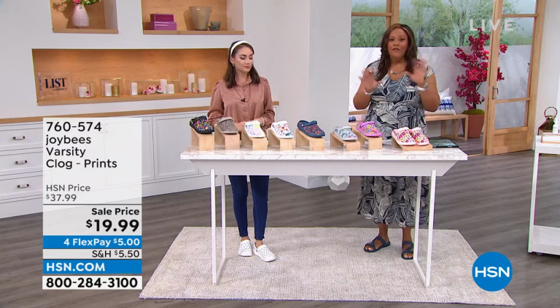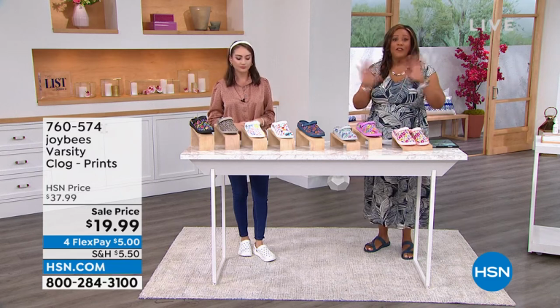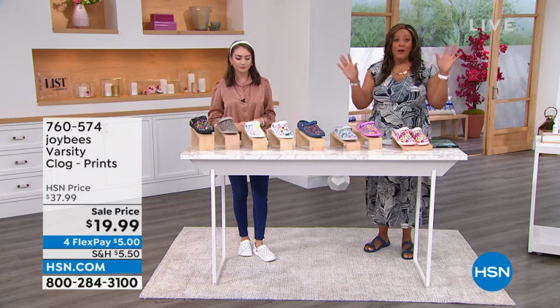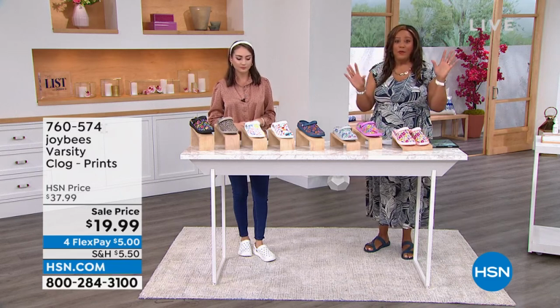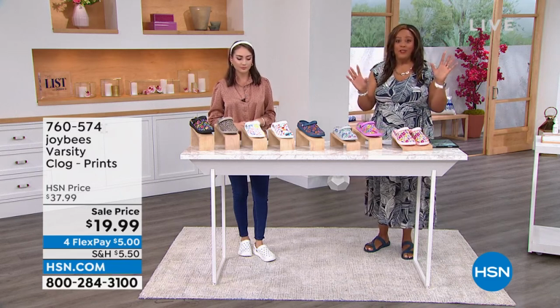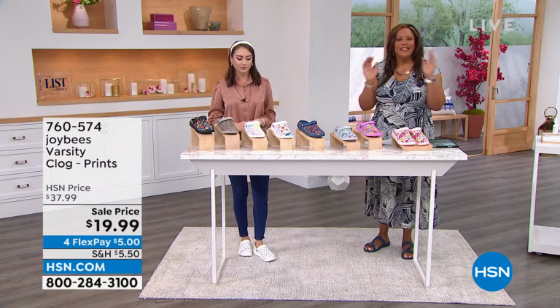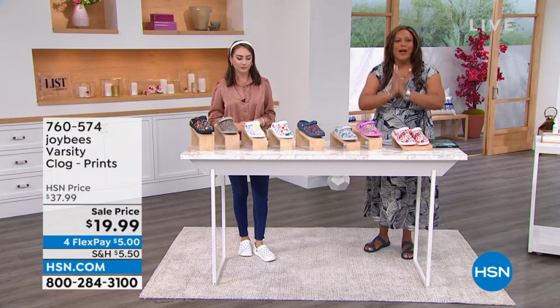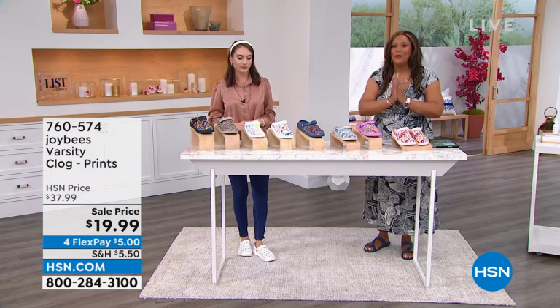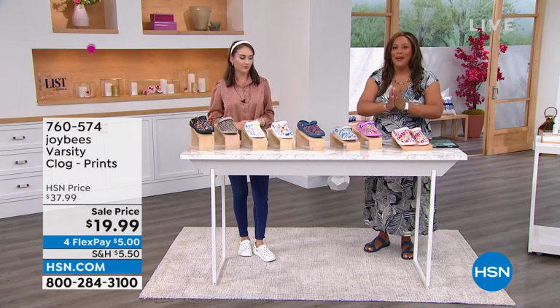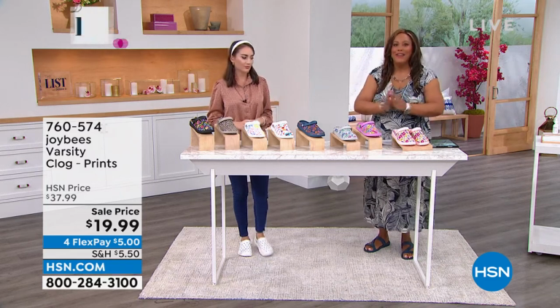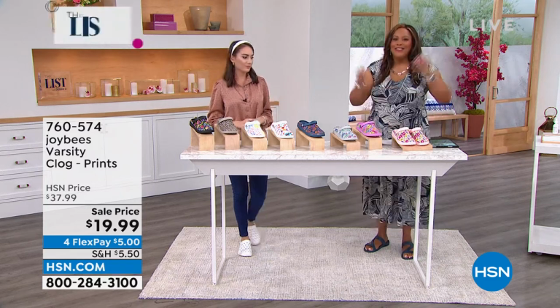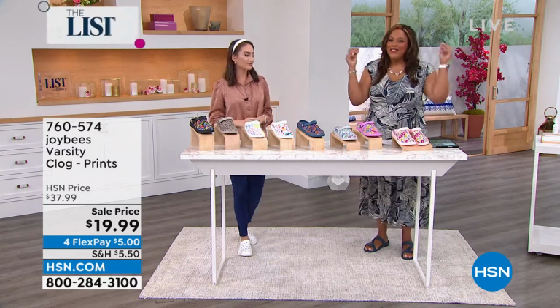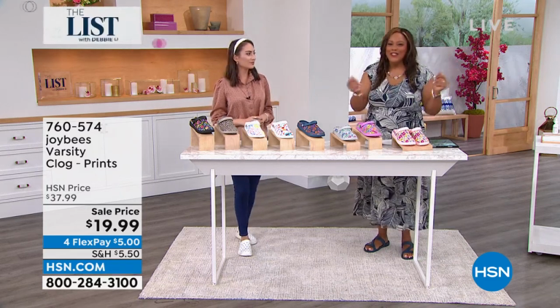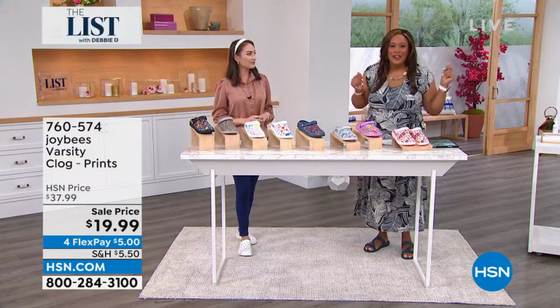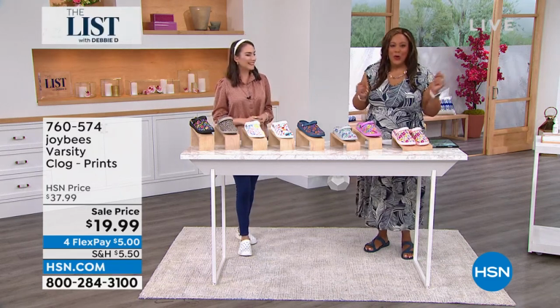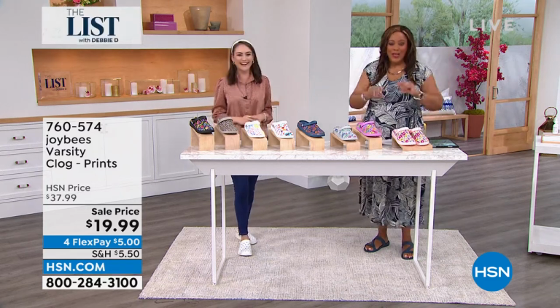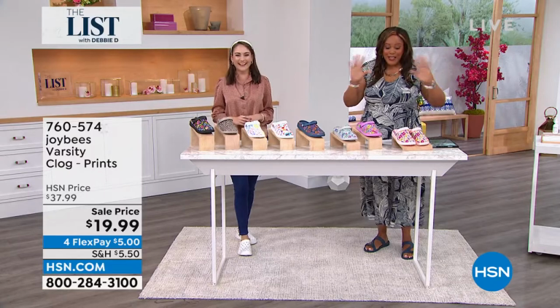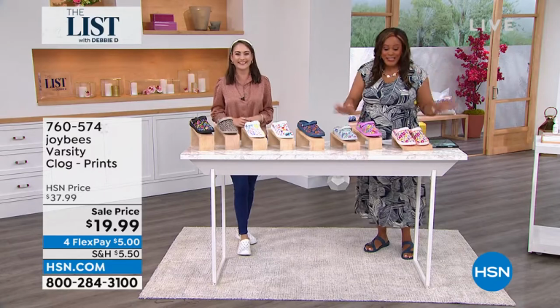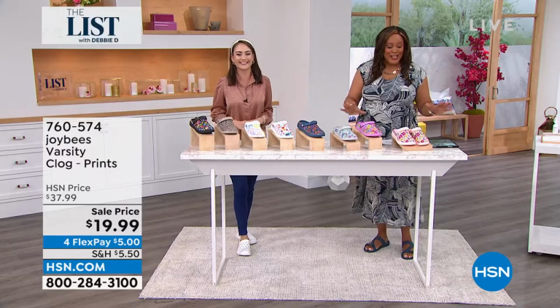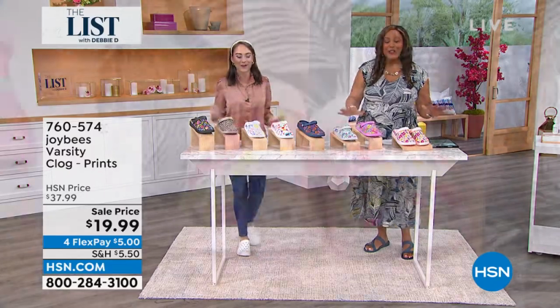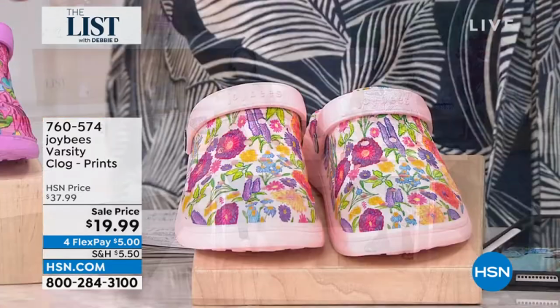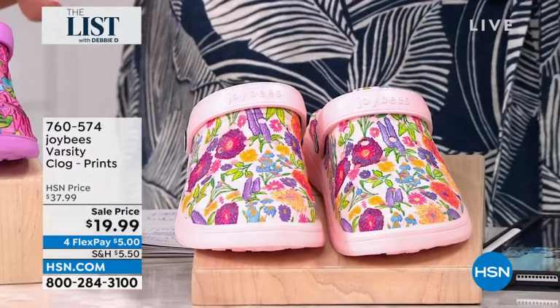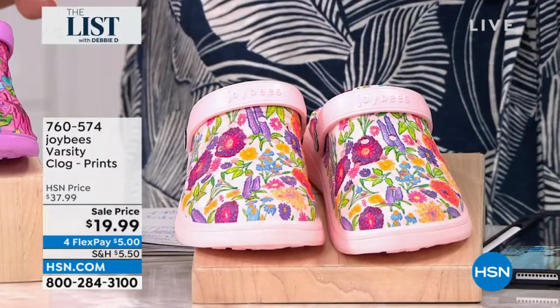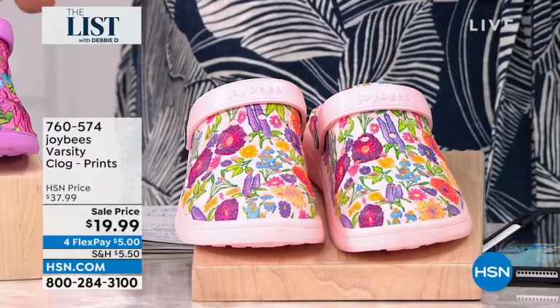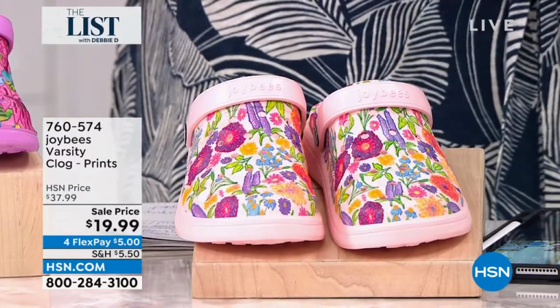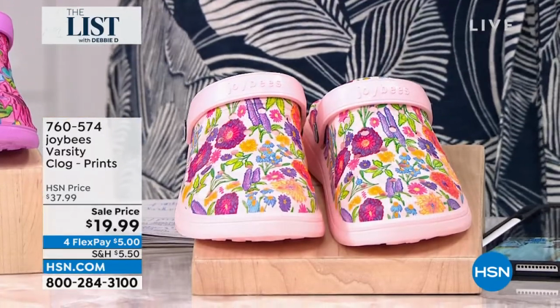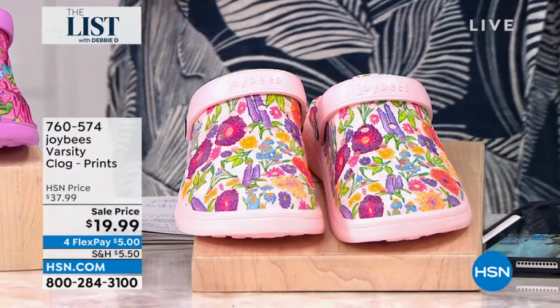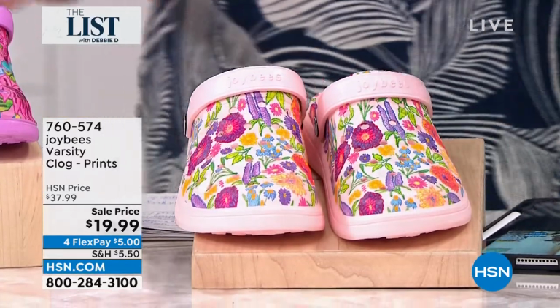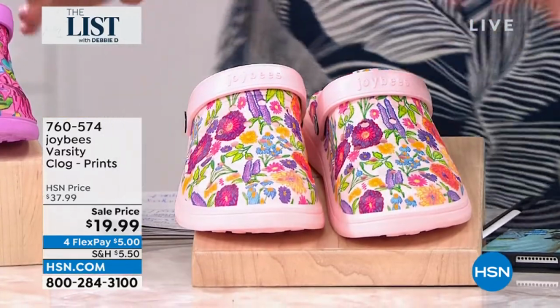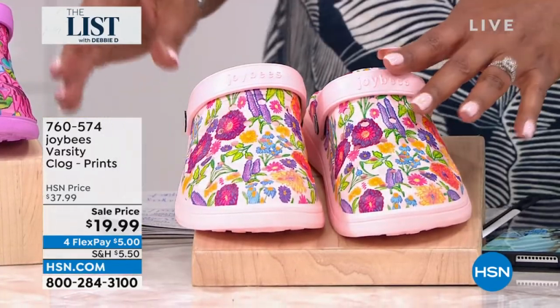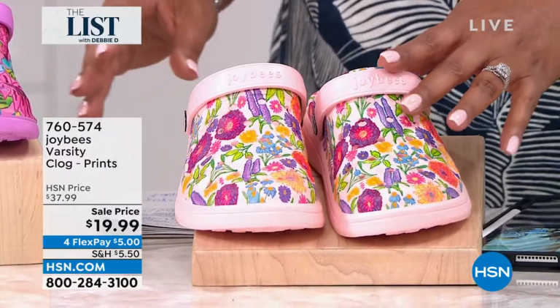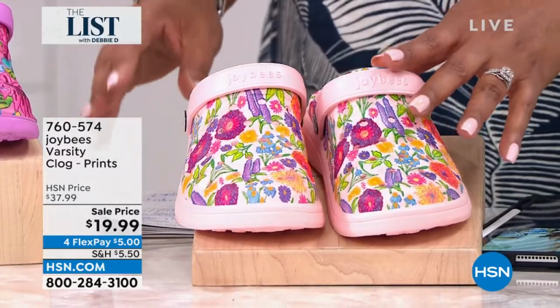Very, very popular. This is a popular brand. This is a good show. 6,000 gone already. I'm very excited about this clog.